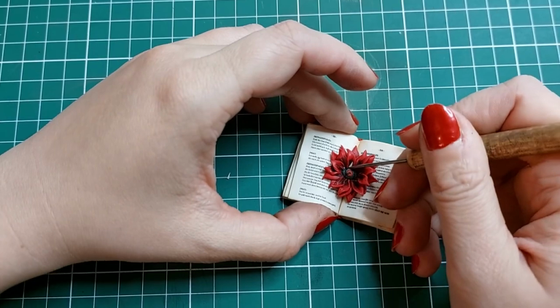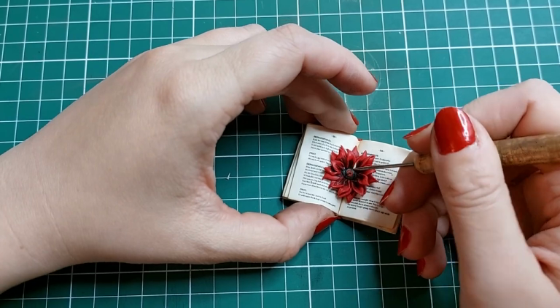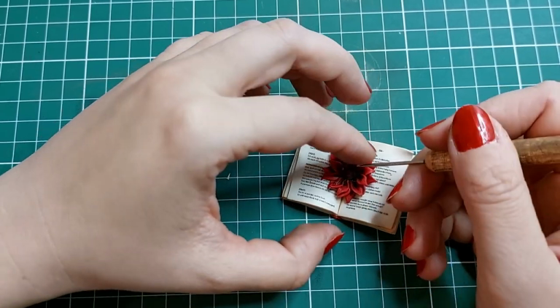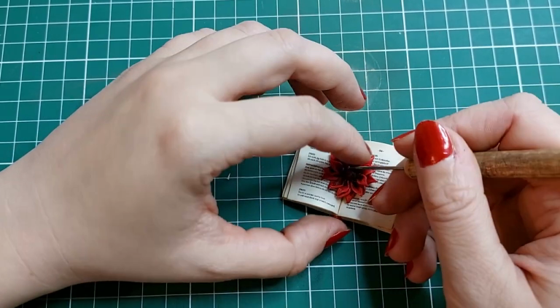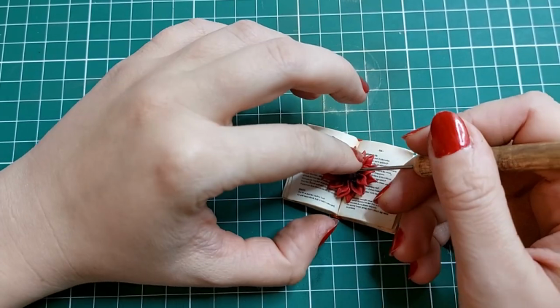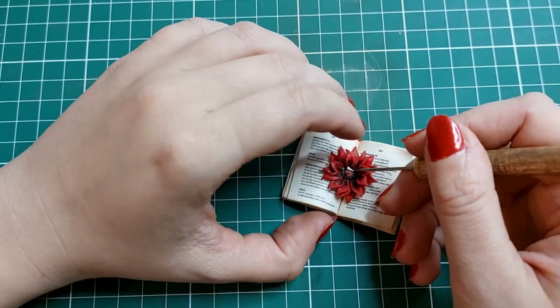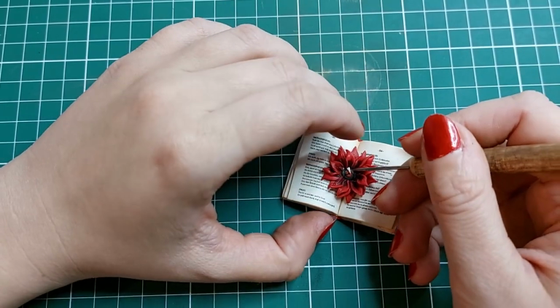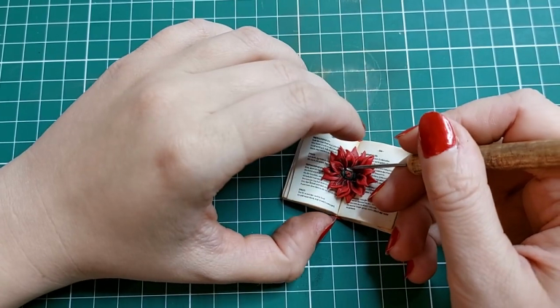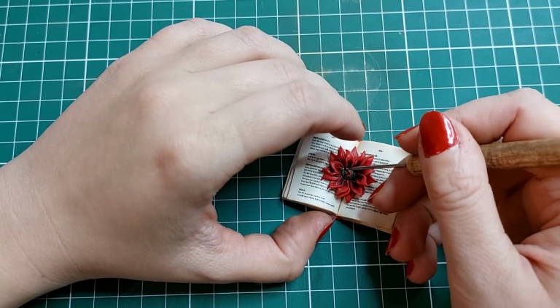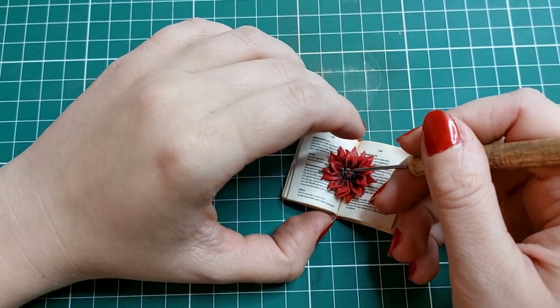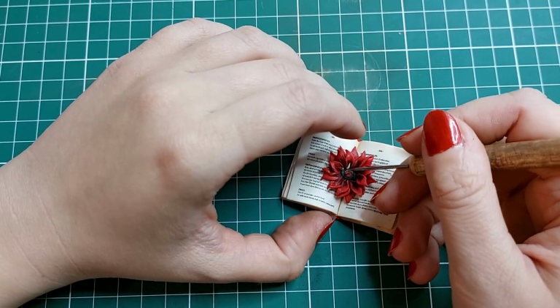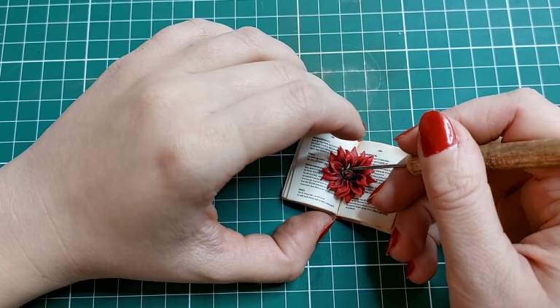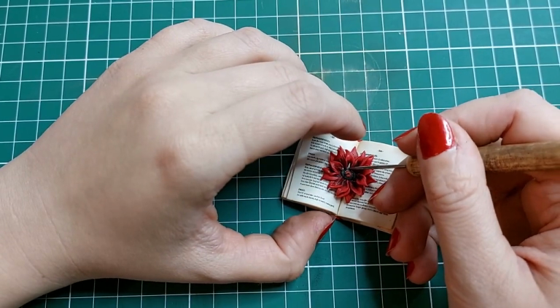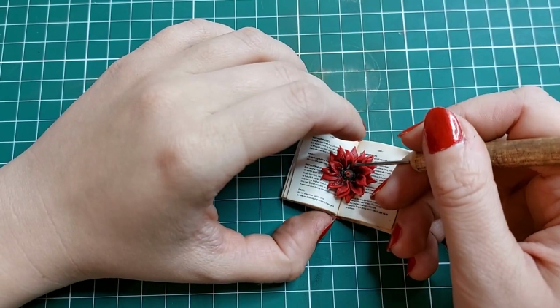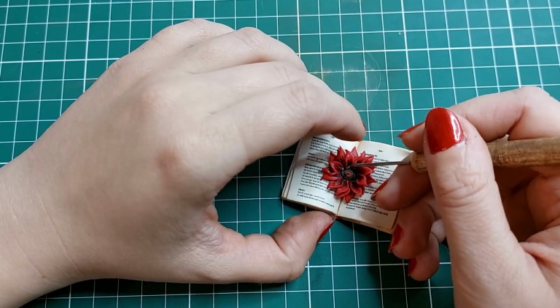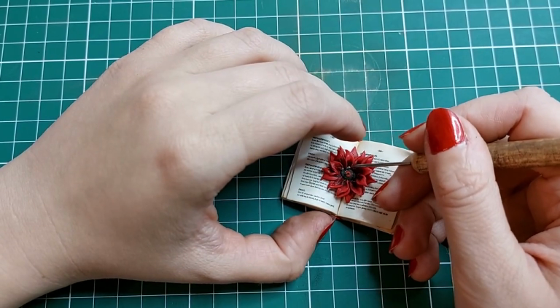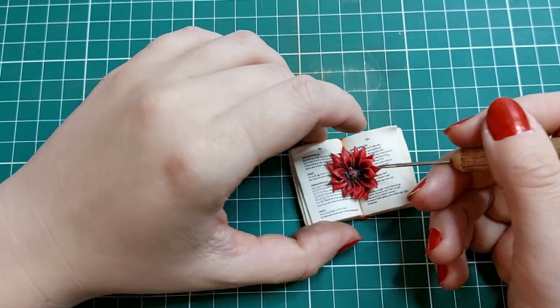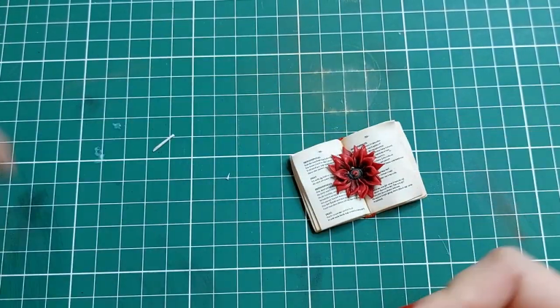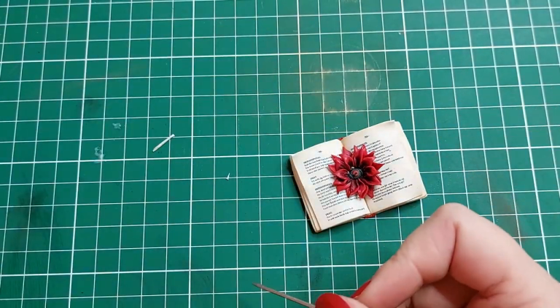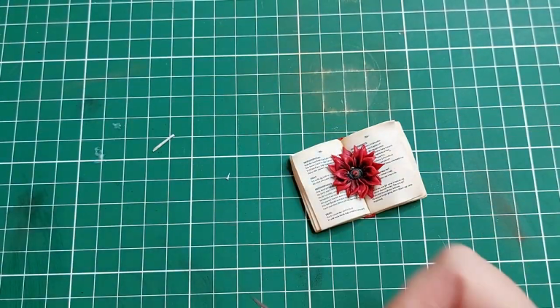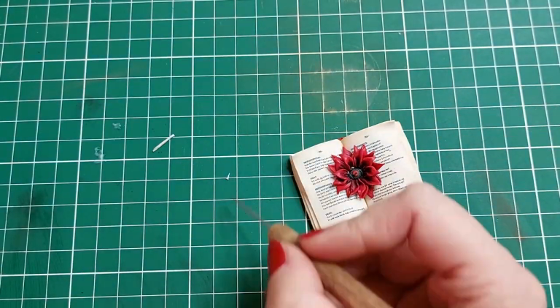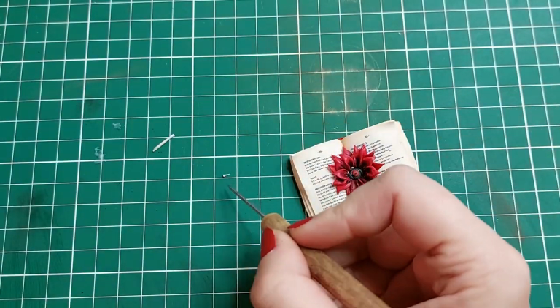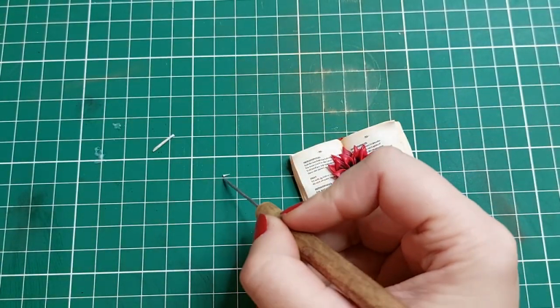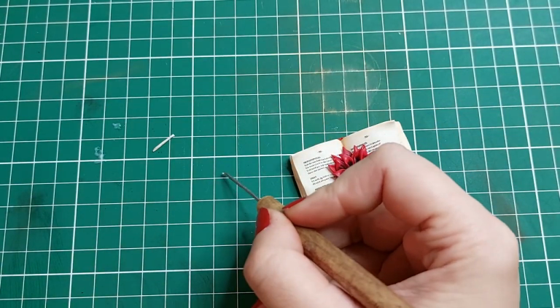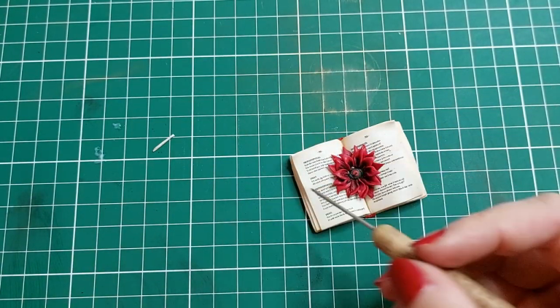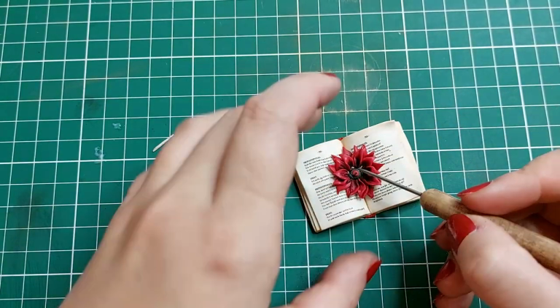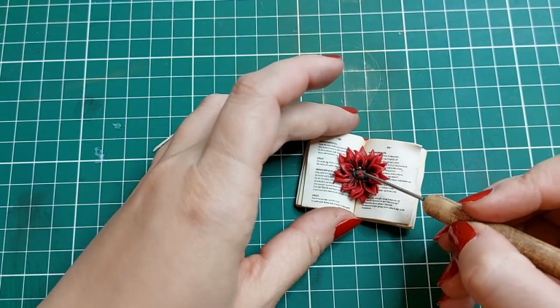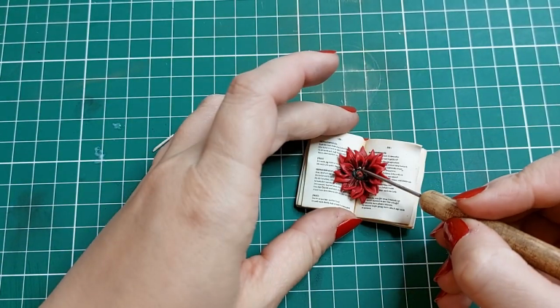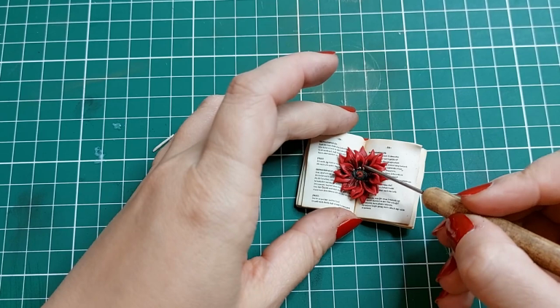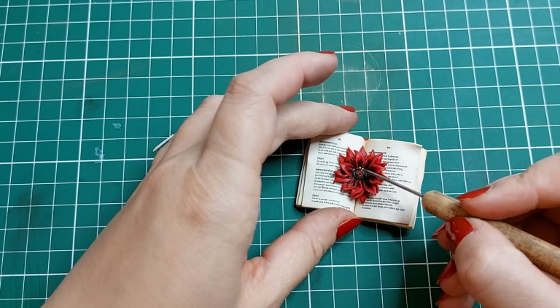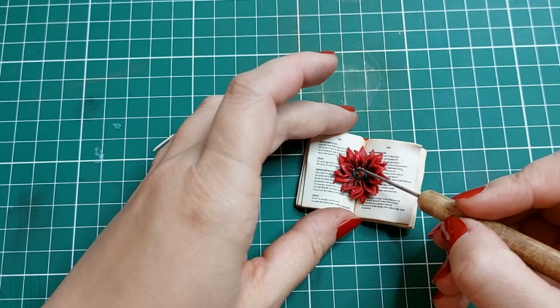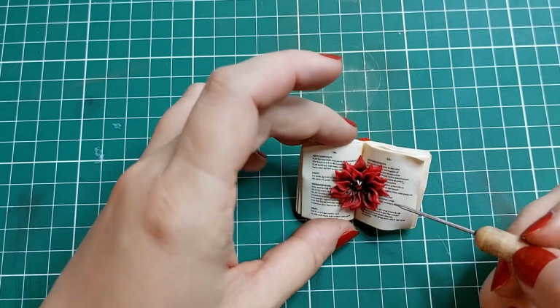Then I make teeth from light polymer clay. I roll out a little piece of polymer clay and cut it off.